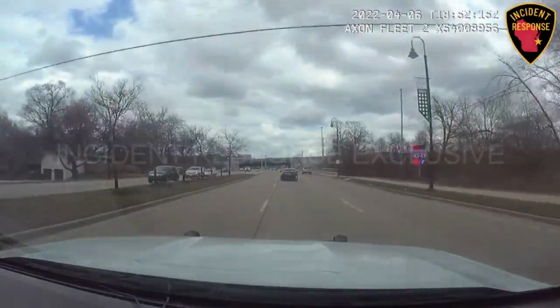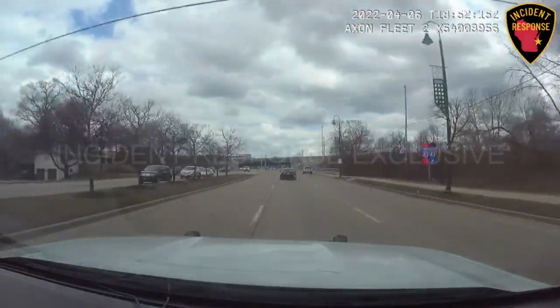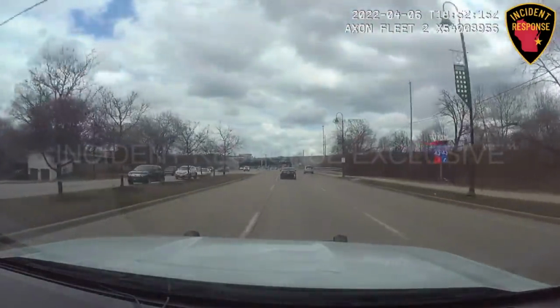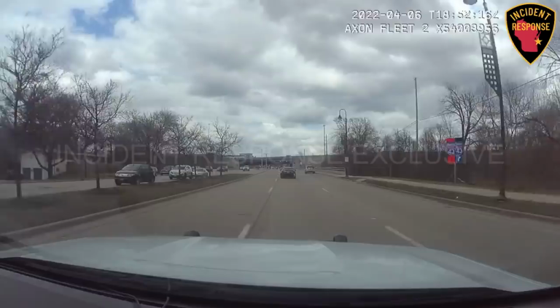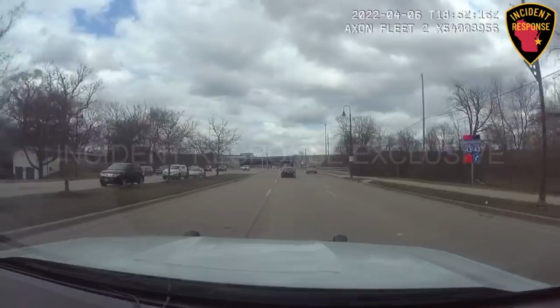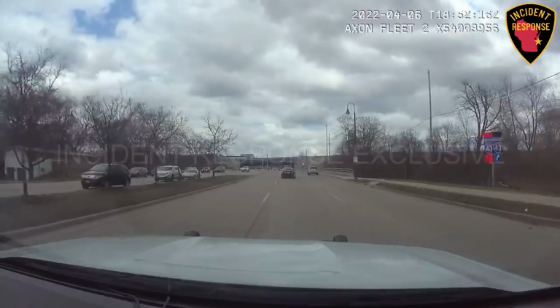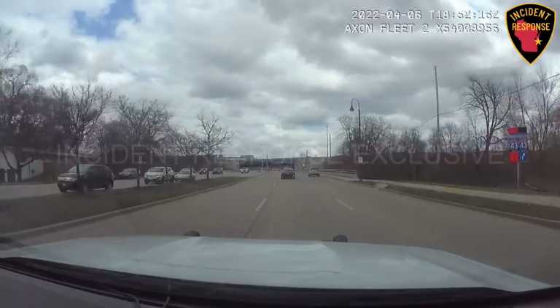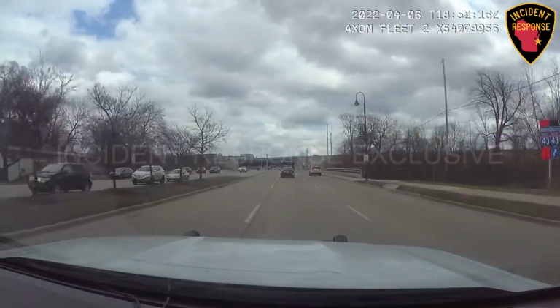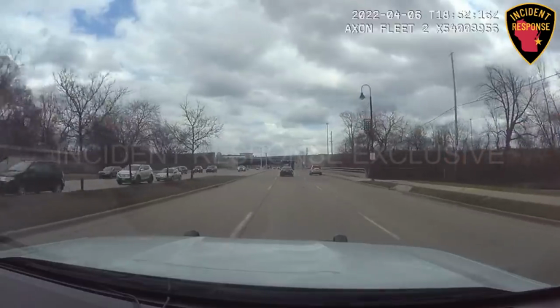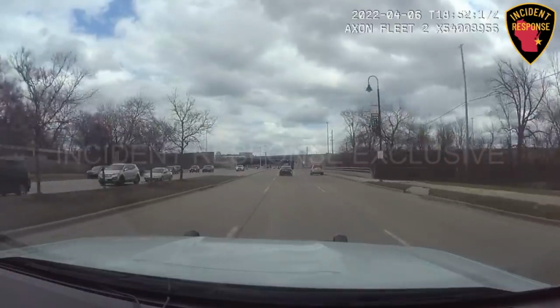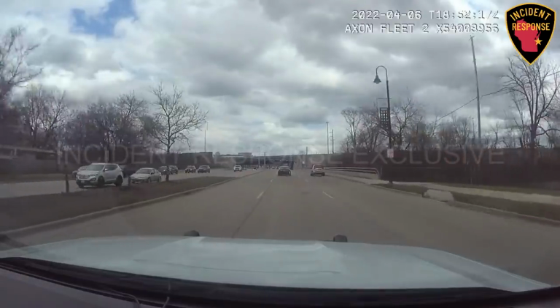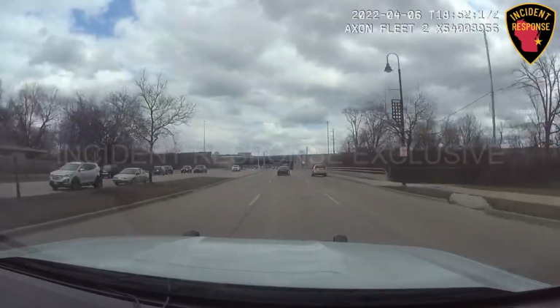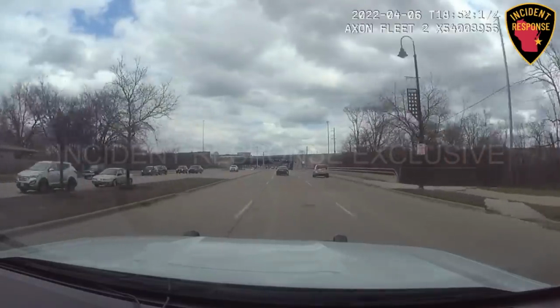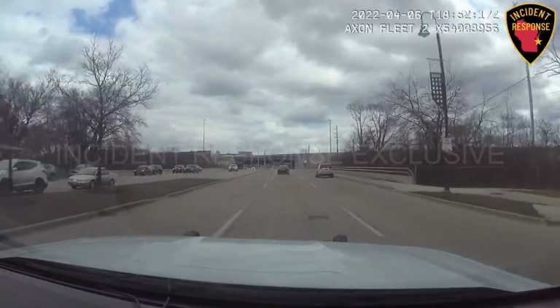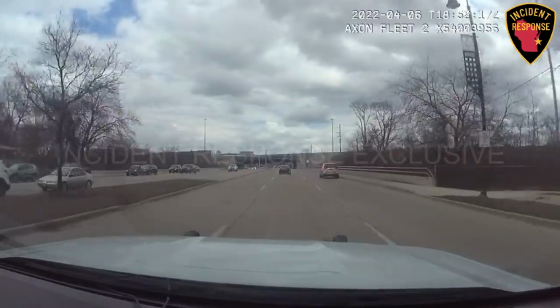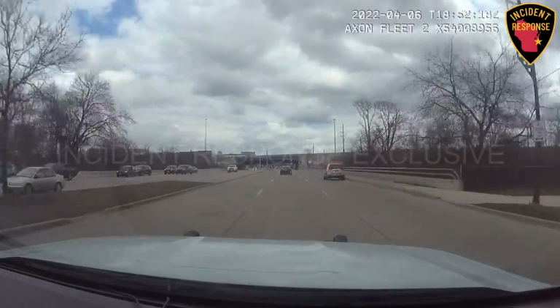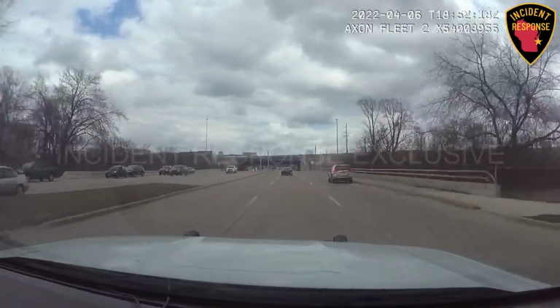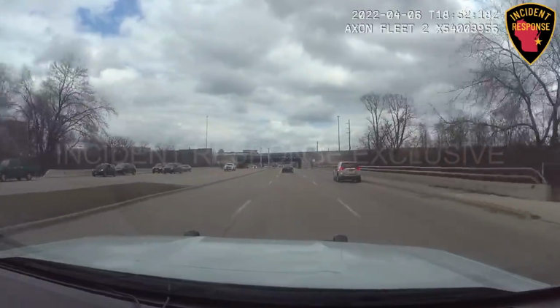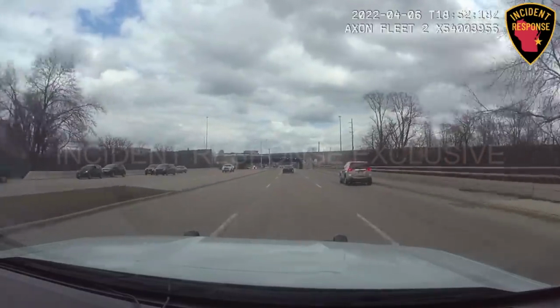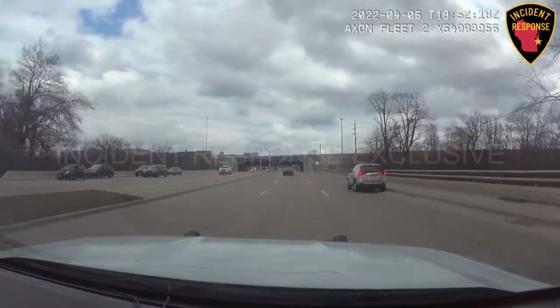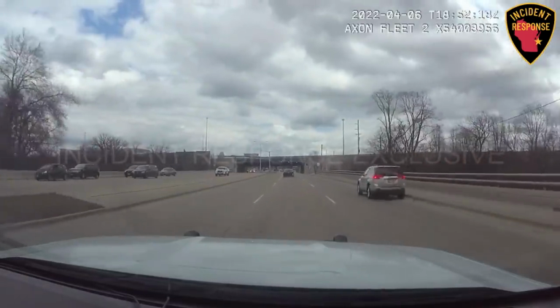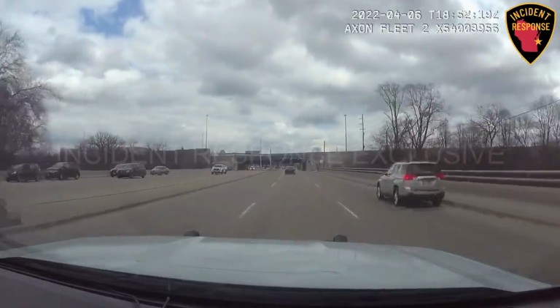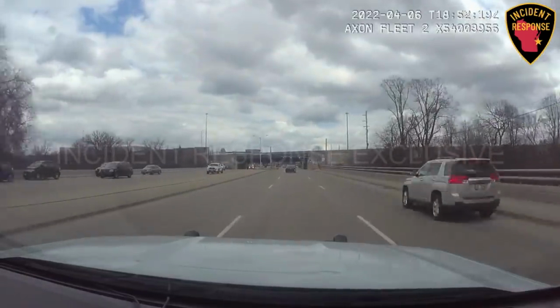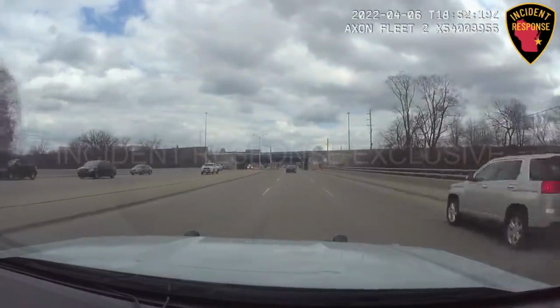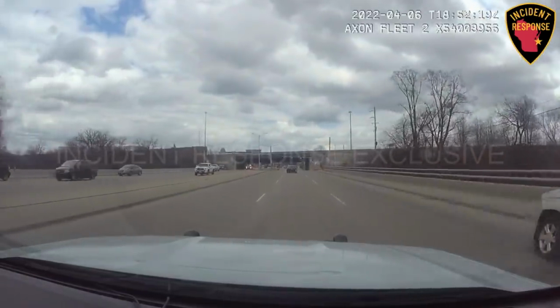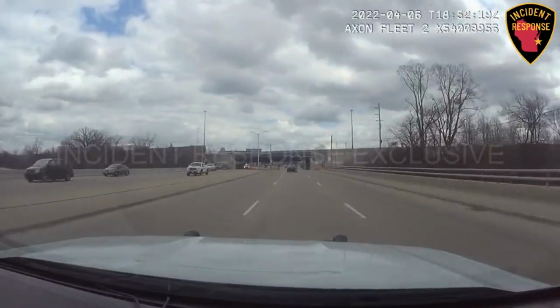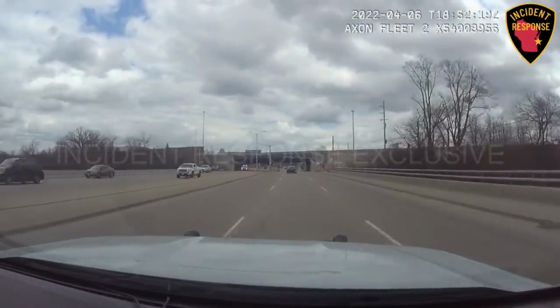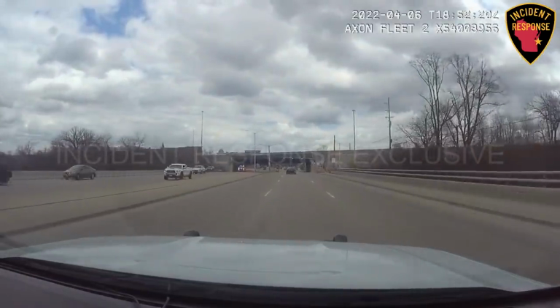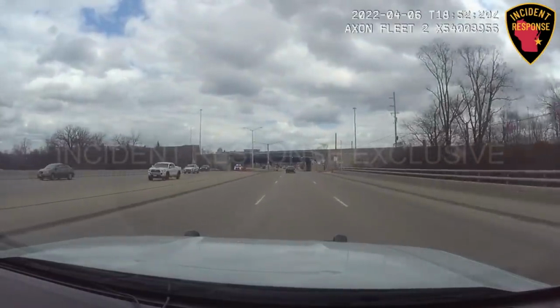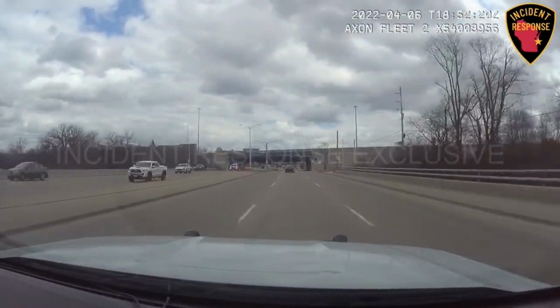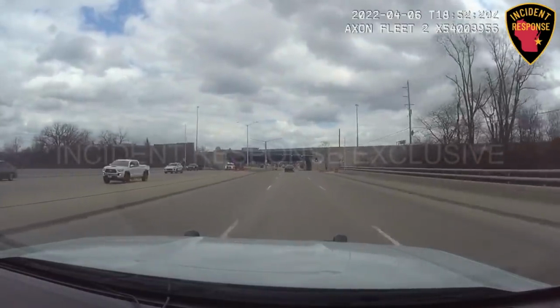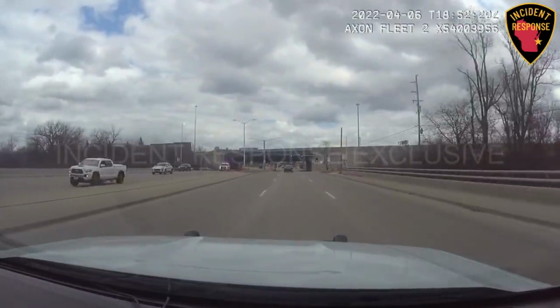They lost their bumper but they're going back eastbound — eastbound Silver Spring, heading back towards Port.